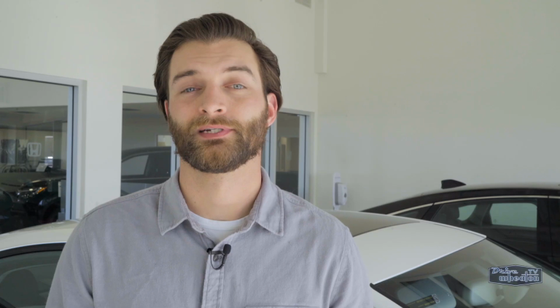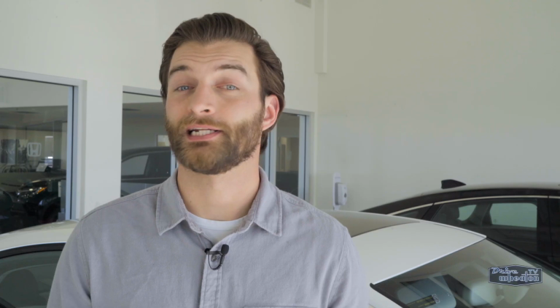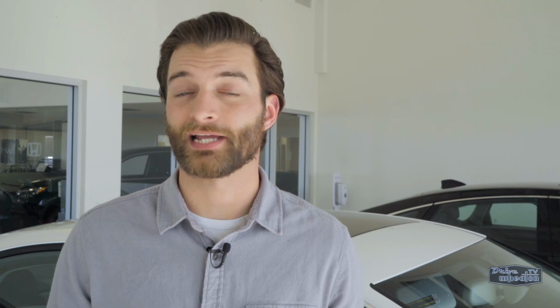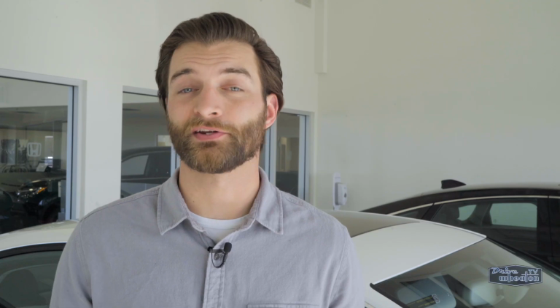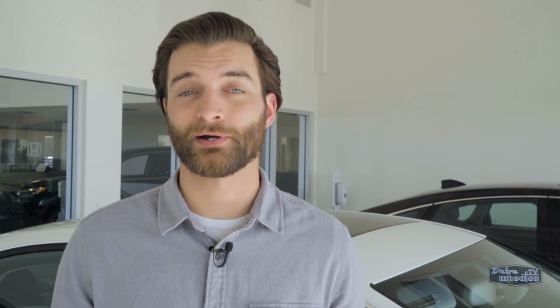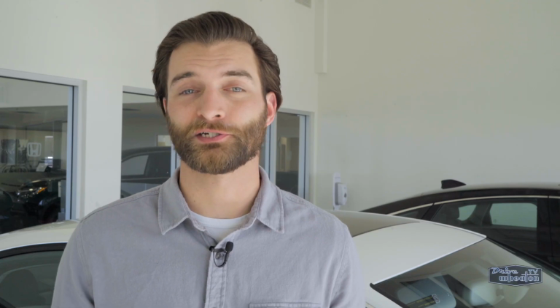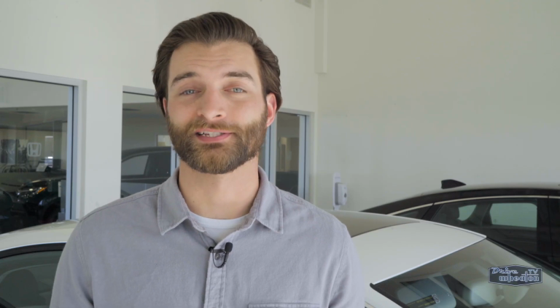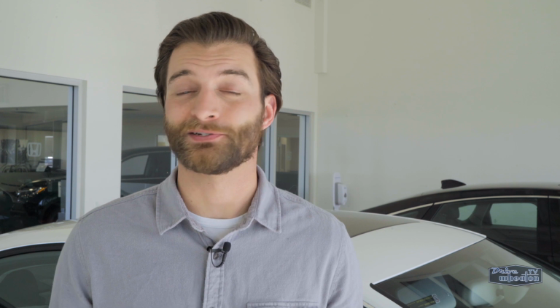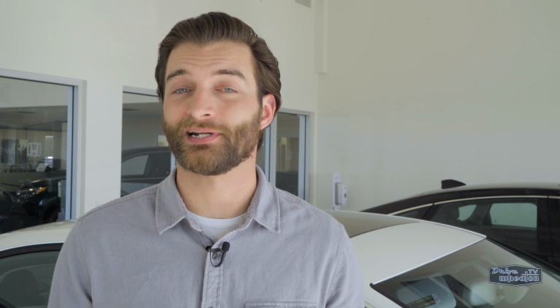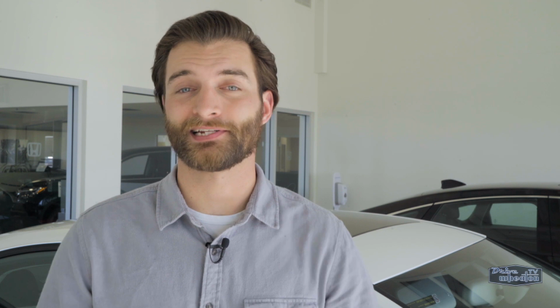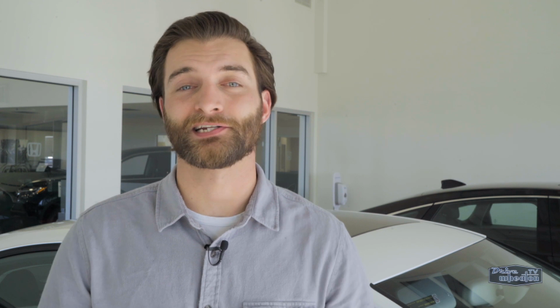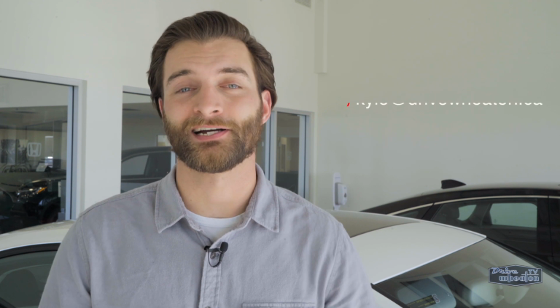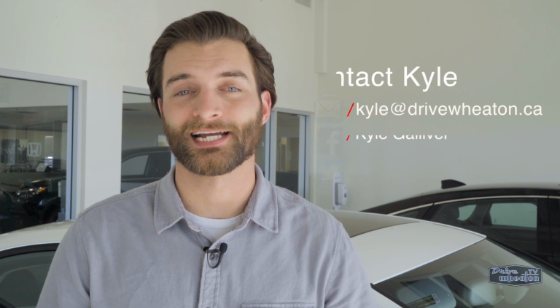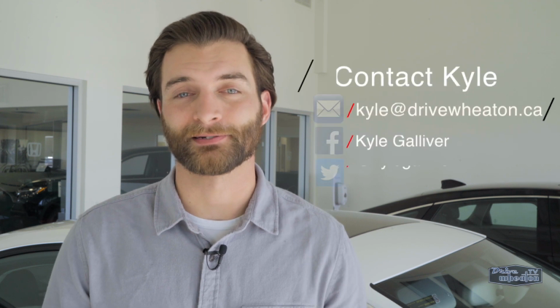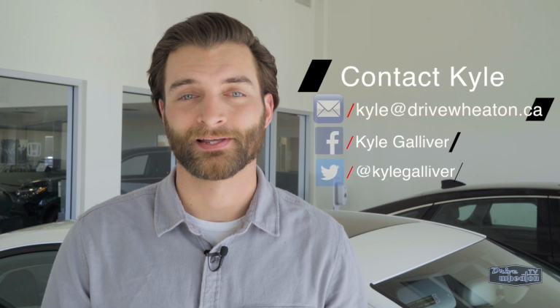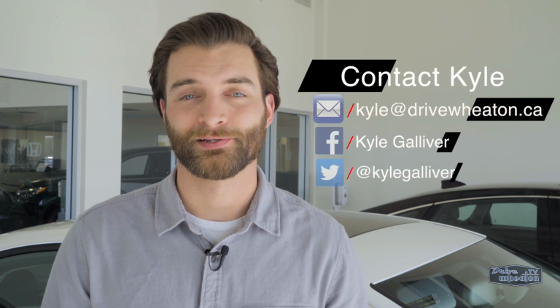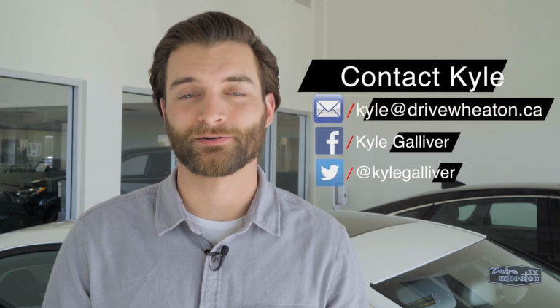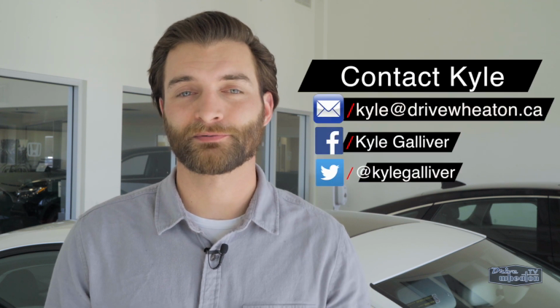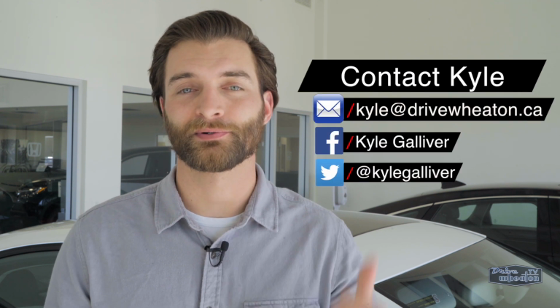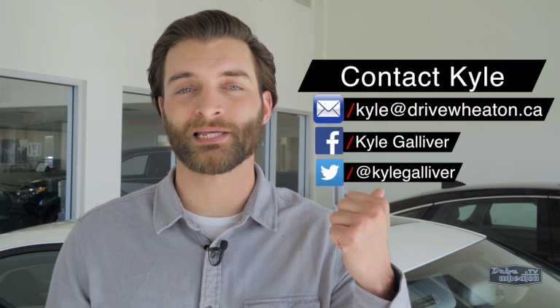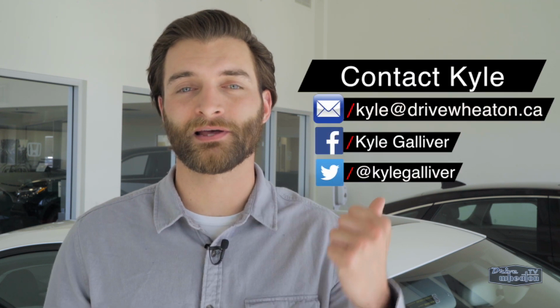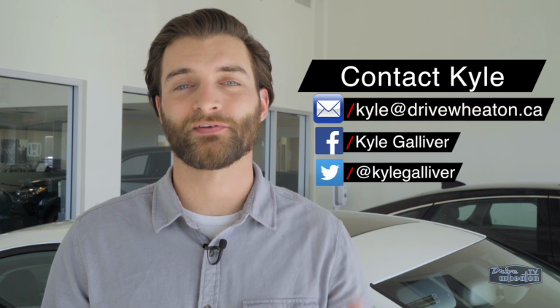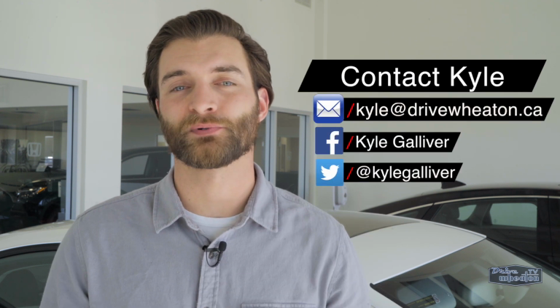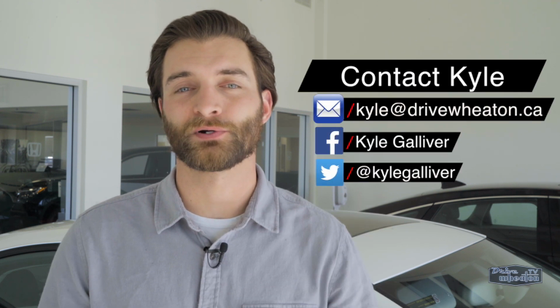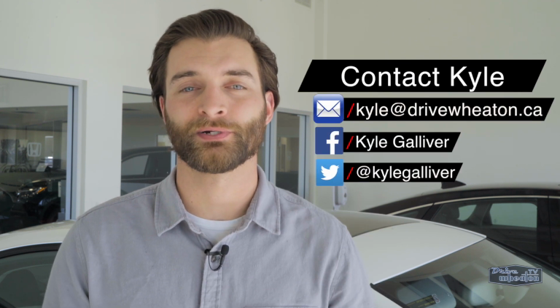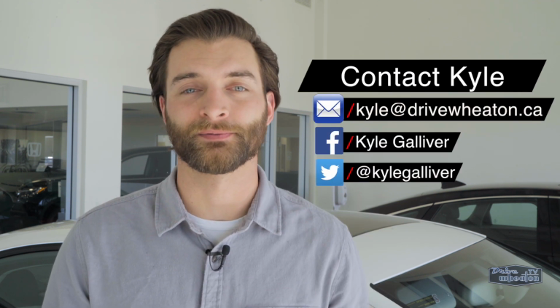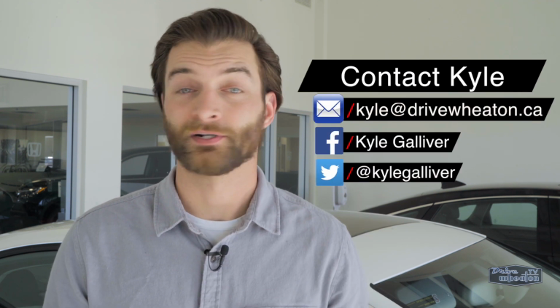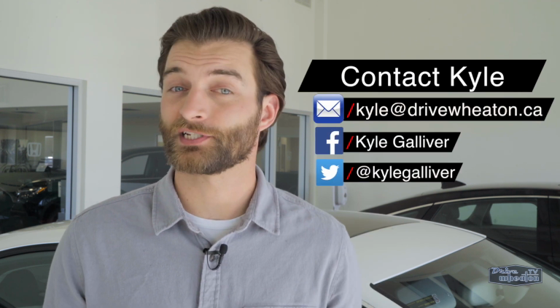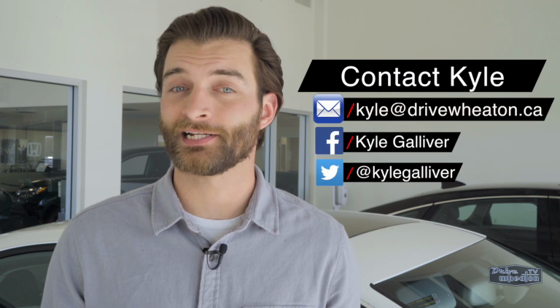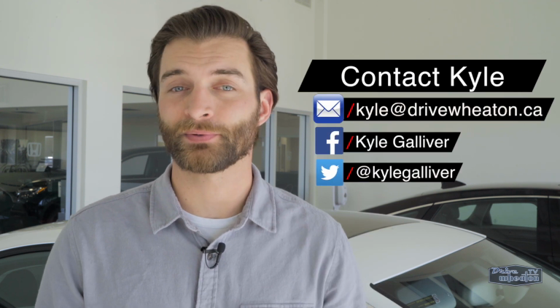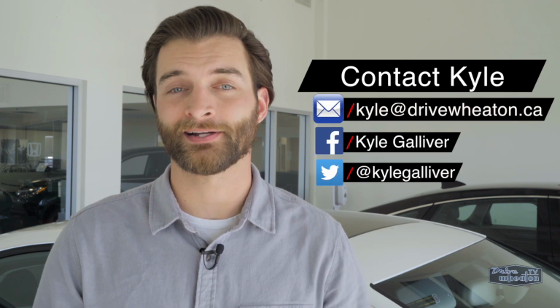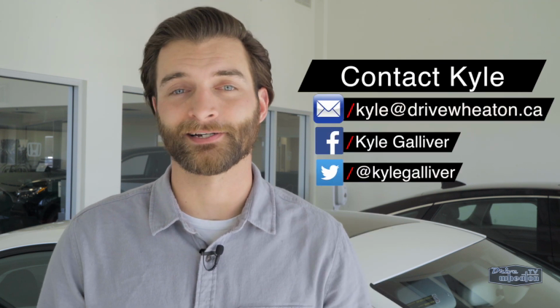Now, if you have any questions, don't hesitate to contact me. You can reach me with email, Facebook, or Twitter, or just head down to Wheaton Honda.